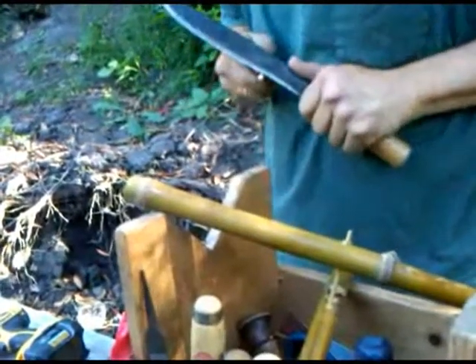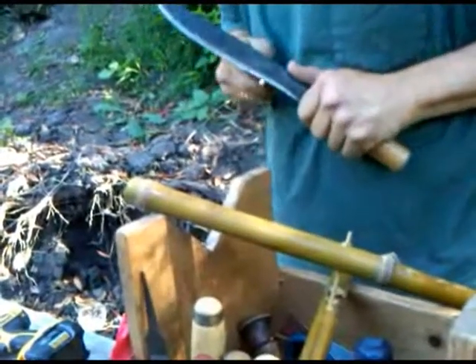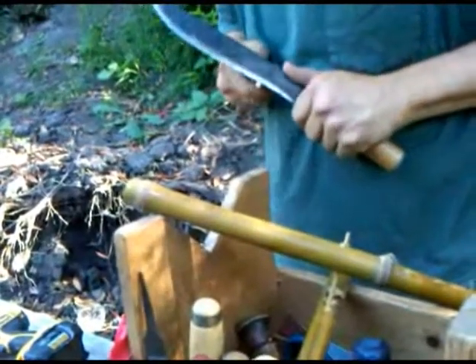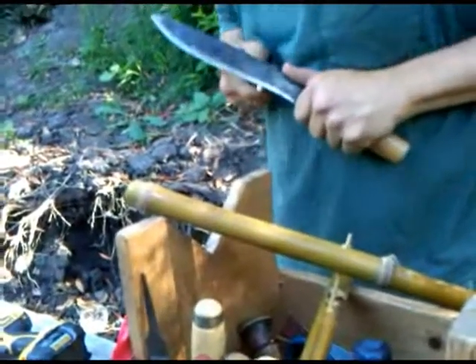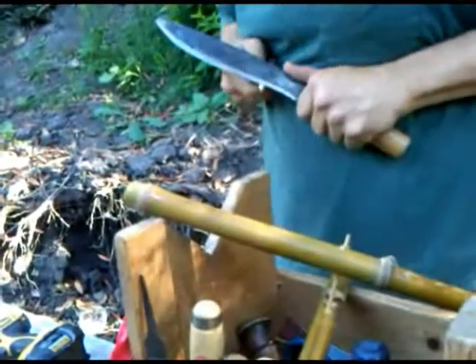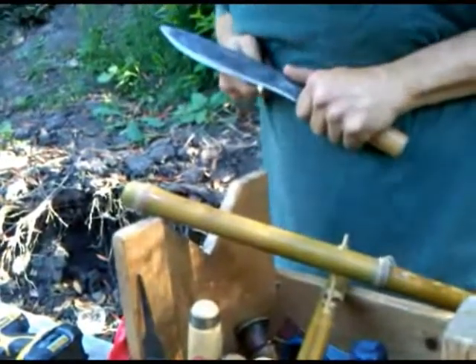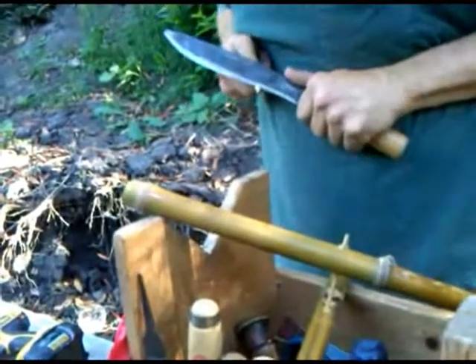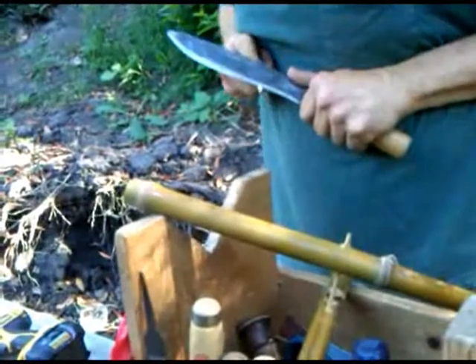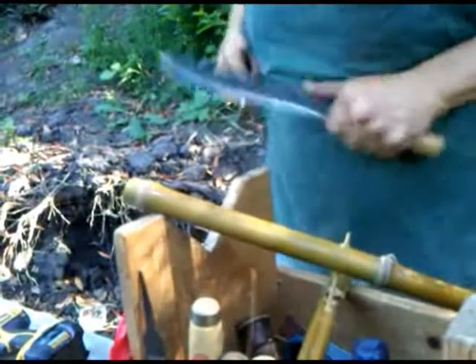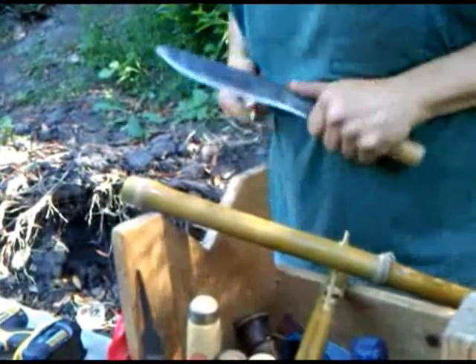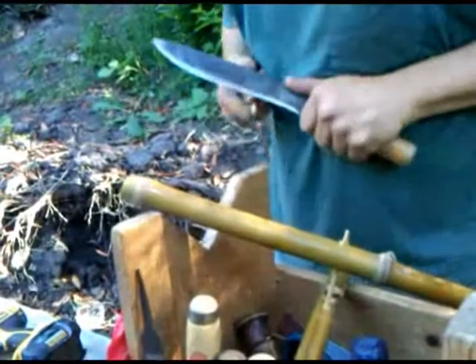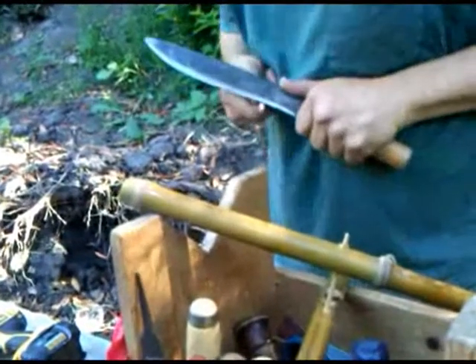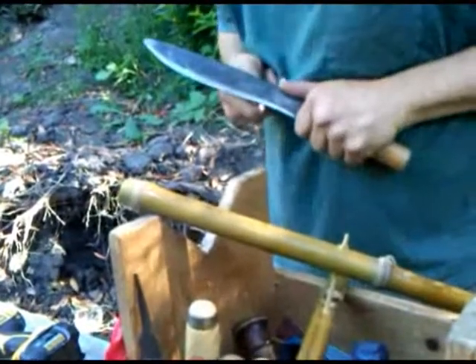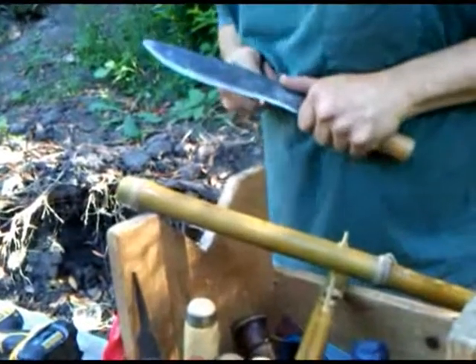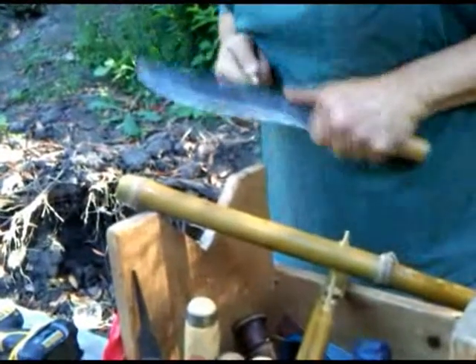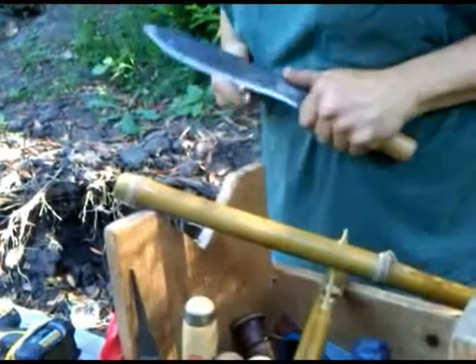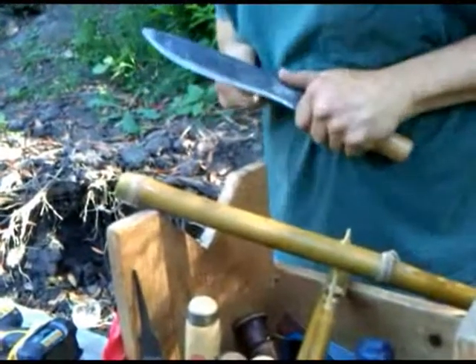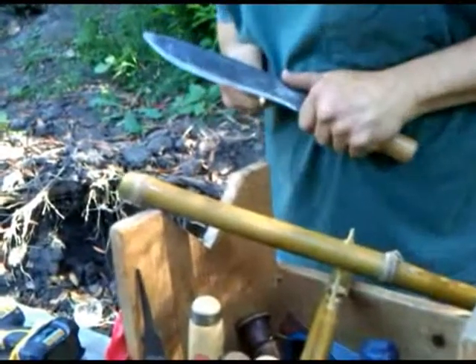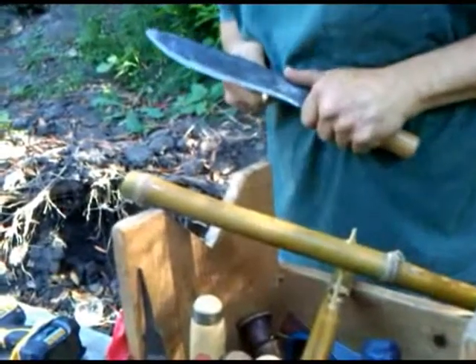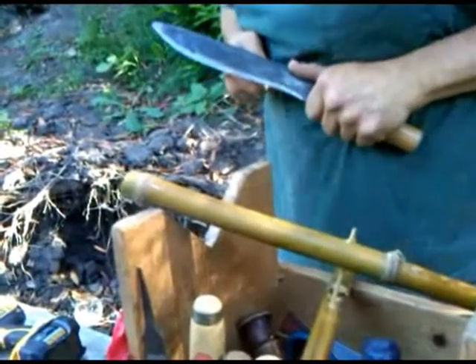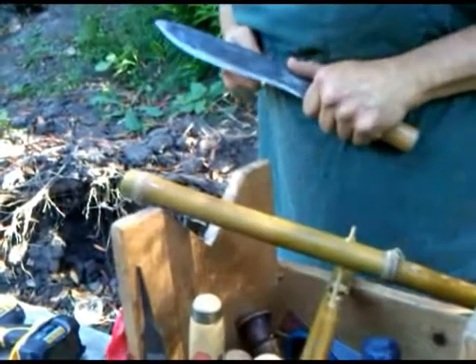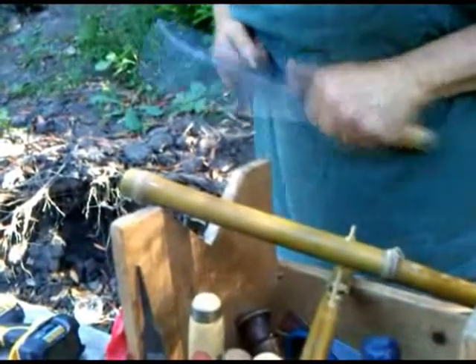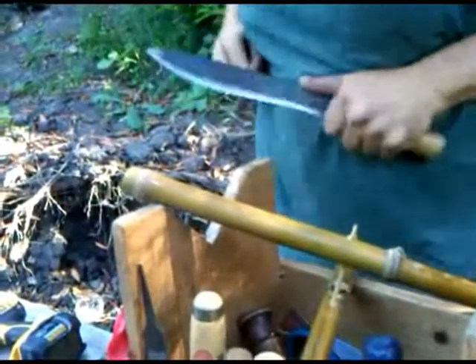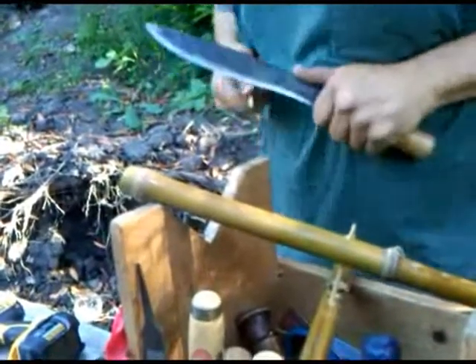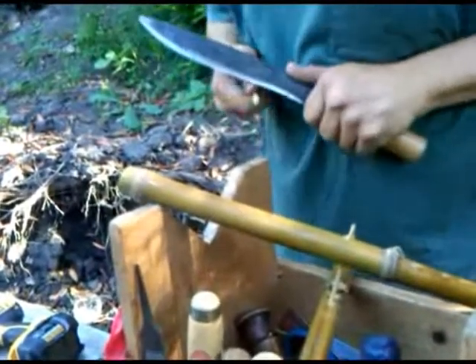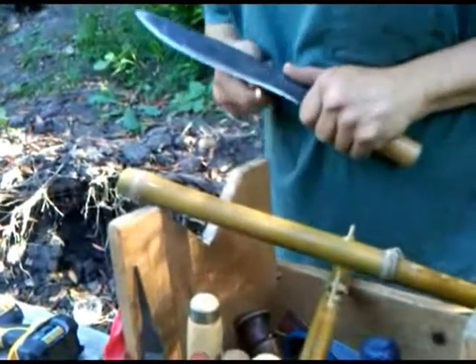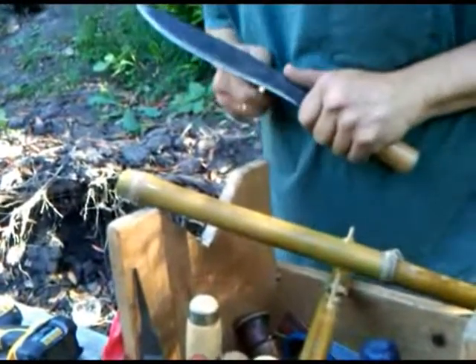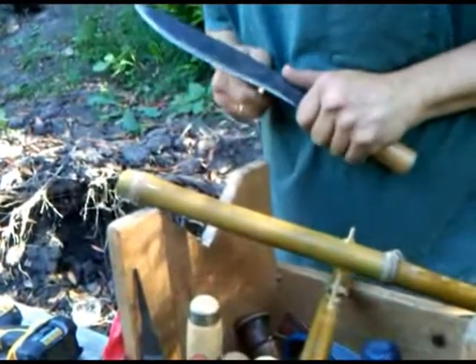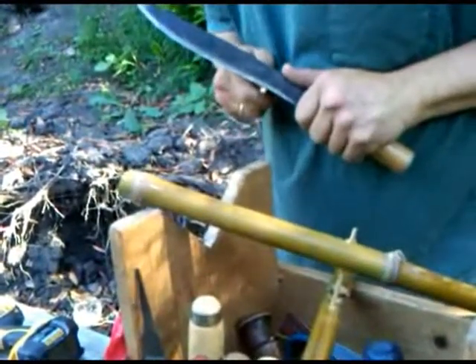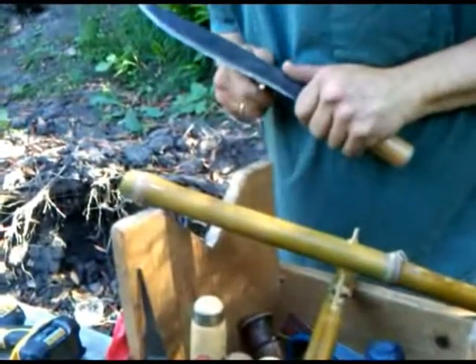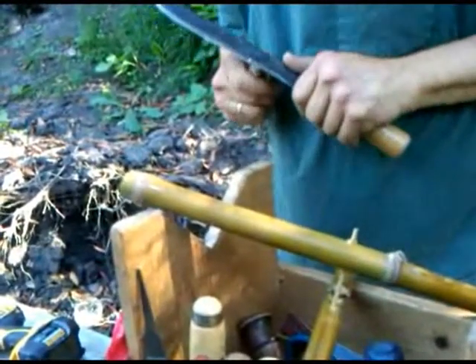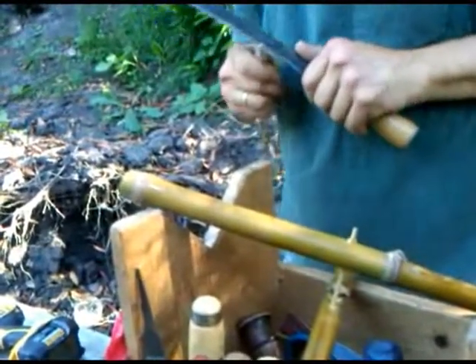Notice that I'm not moving the blade — I'm moving the object through the blade.